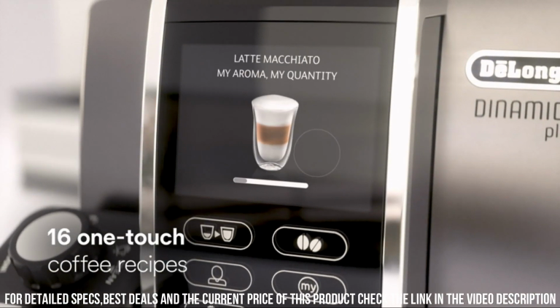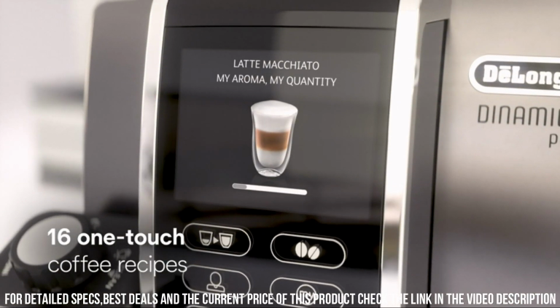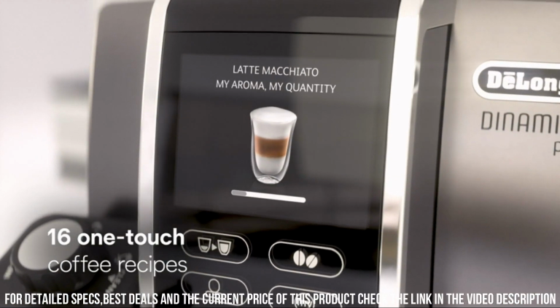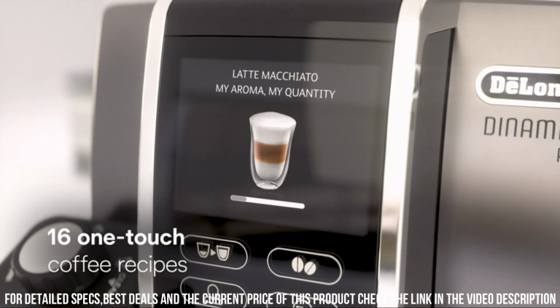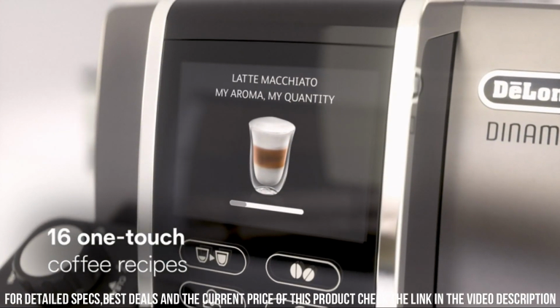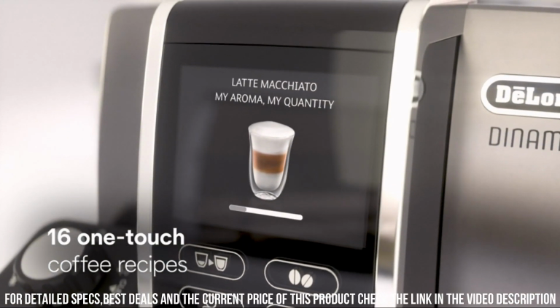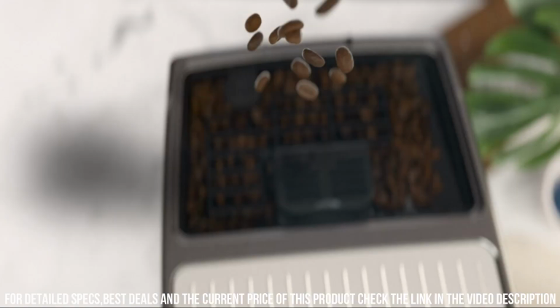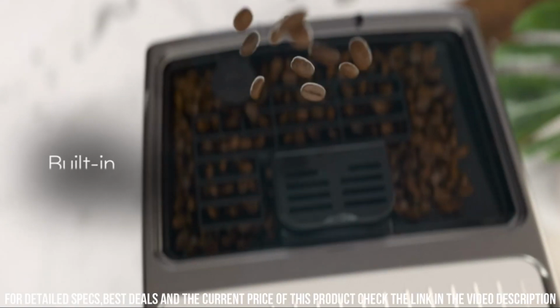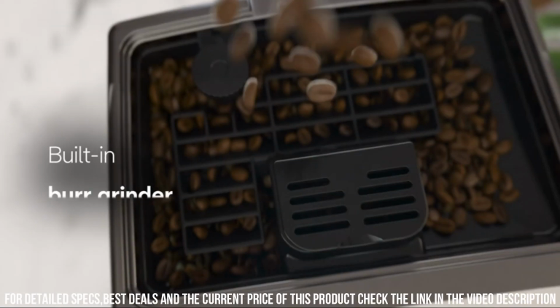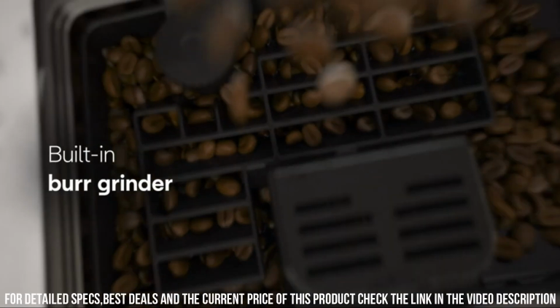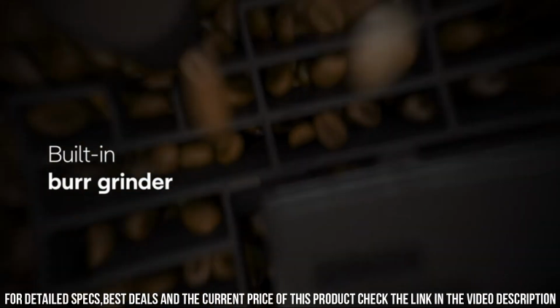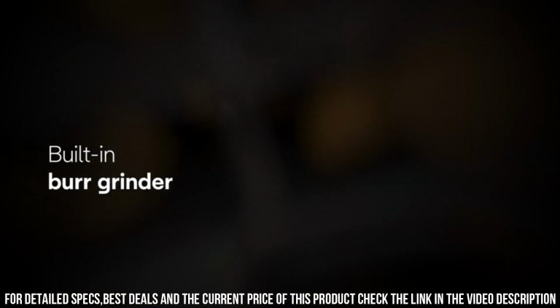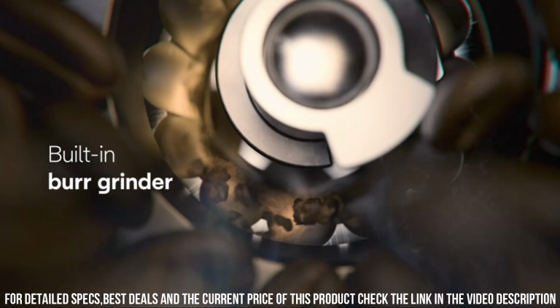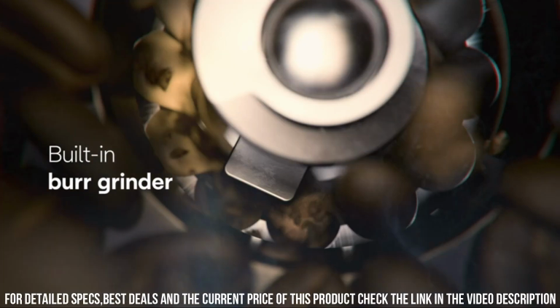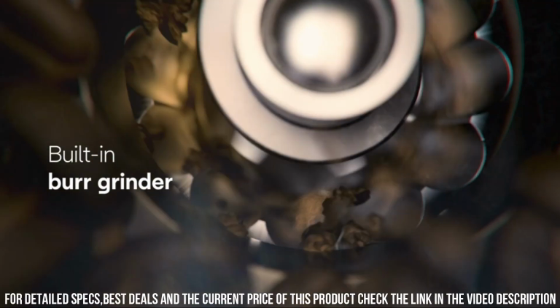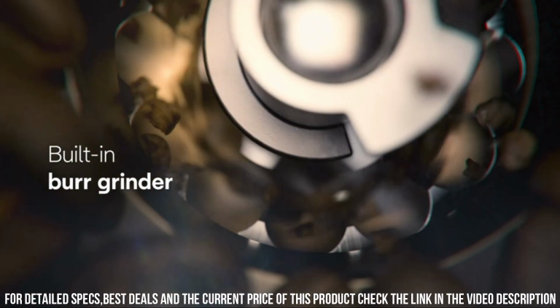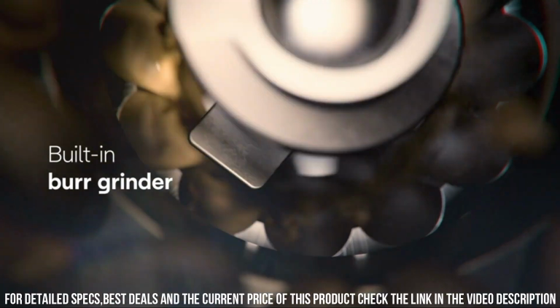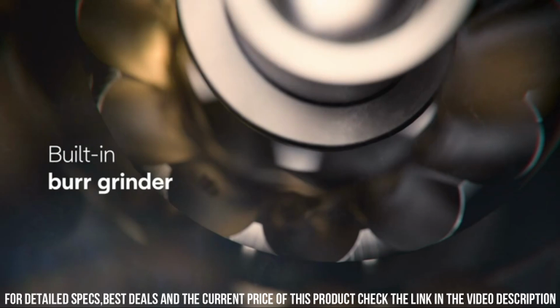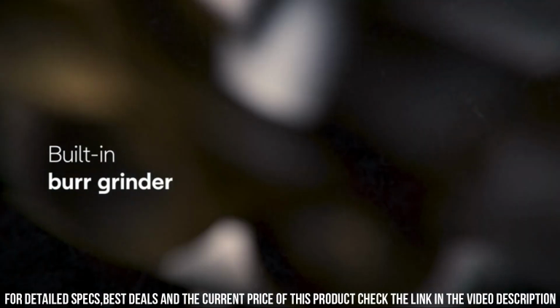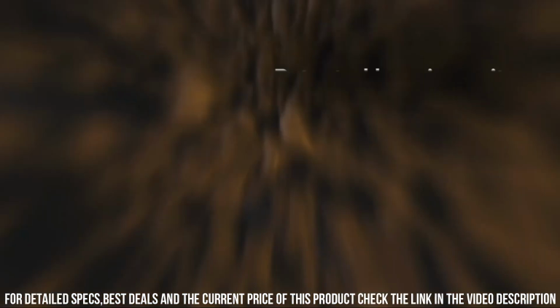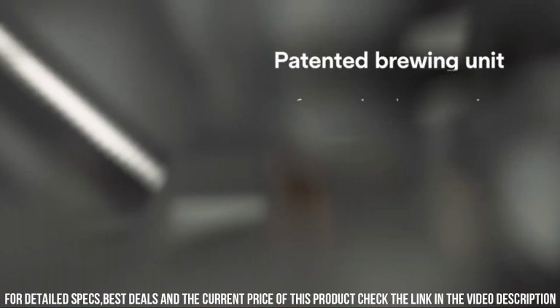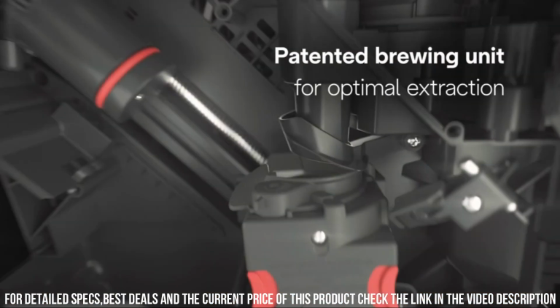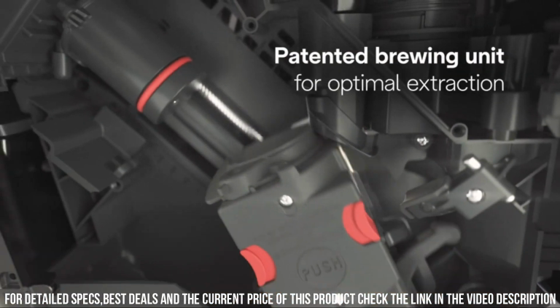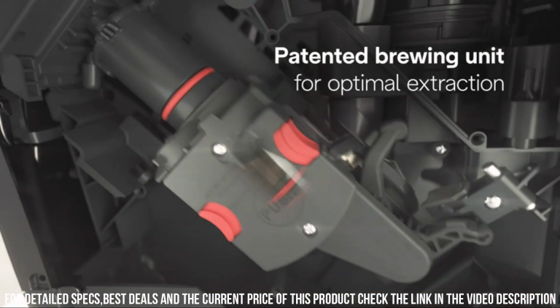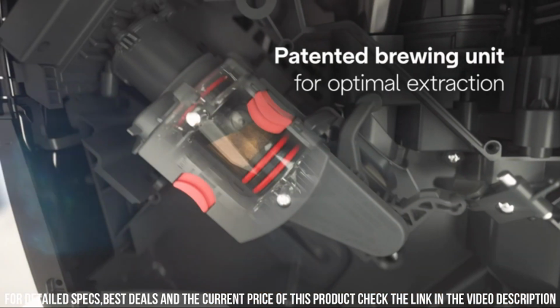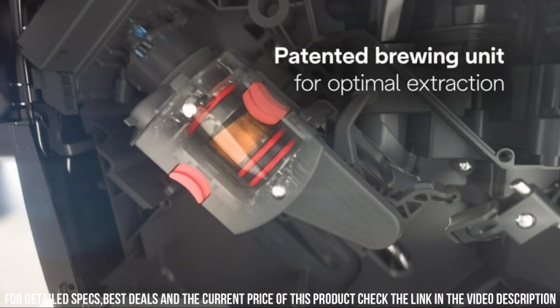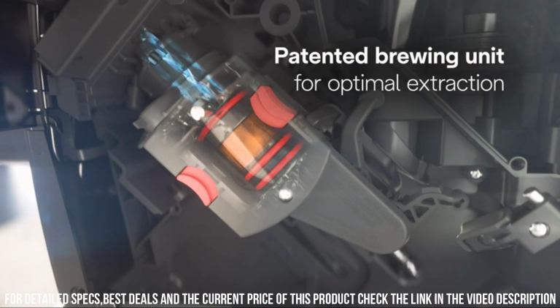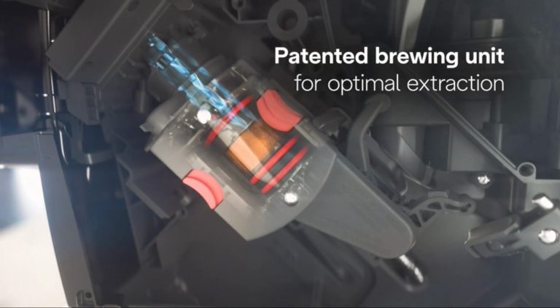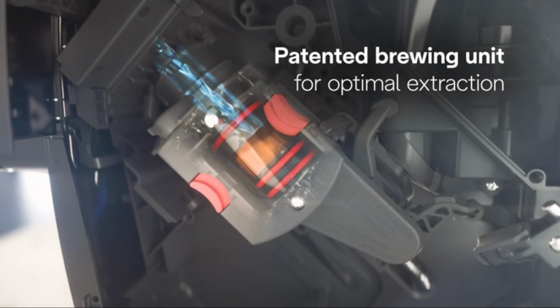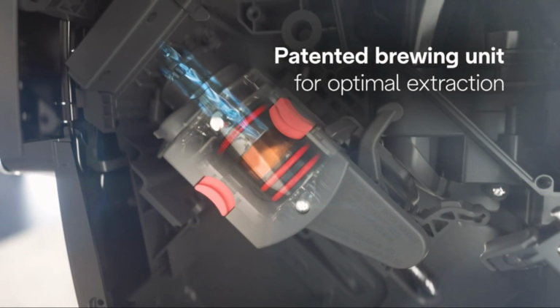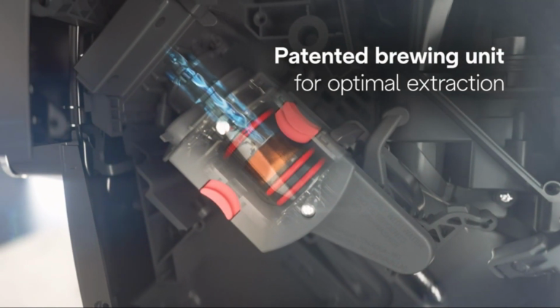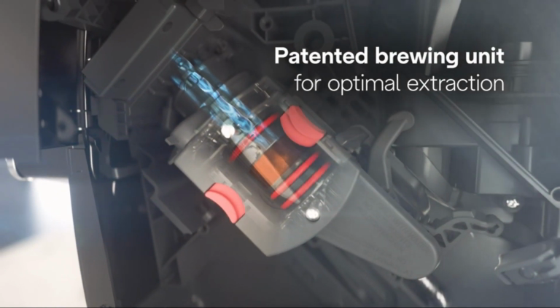It is easy to use, easy to clean, and delivers exceptional coffee drinks with precision and ease.